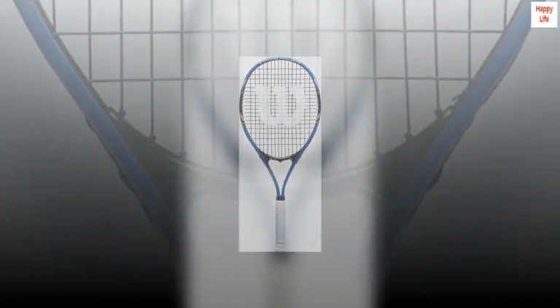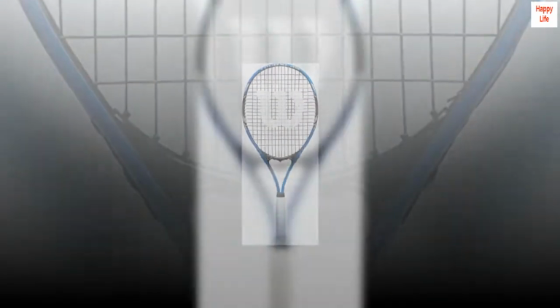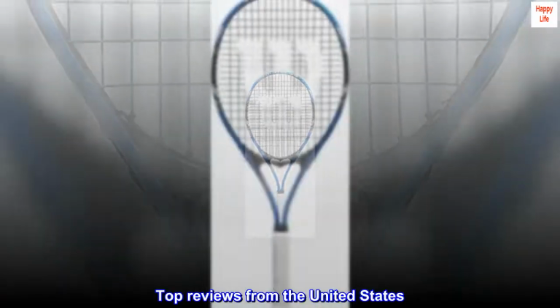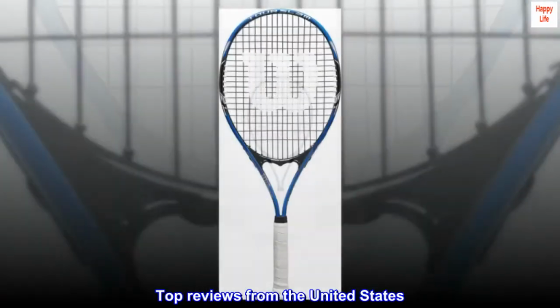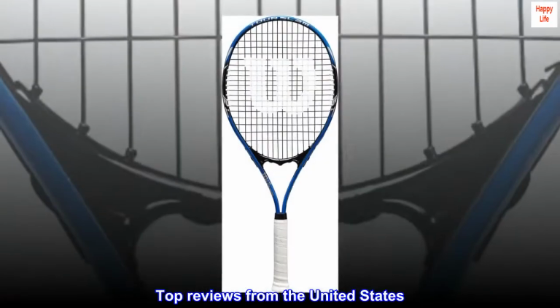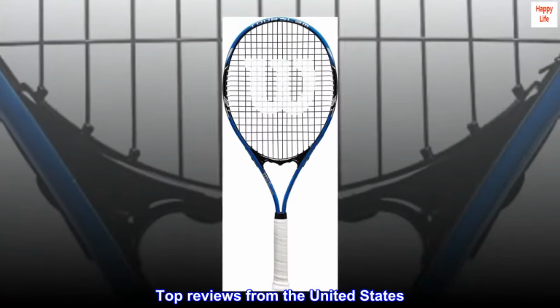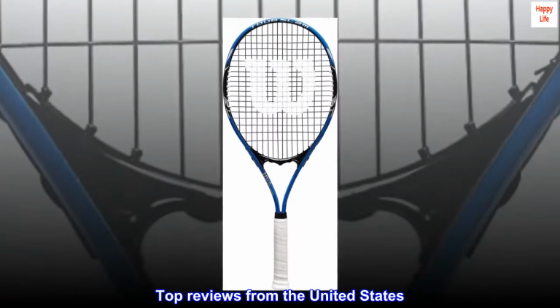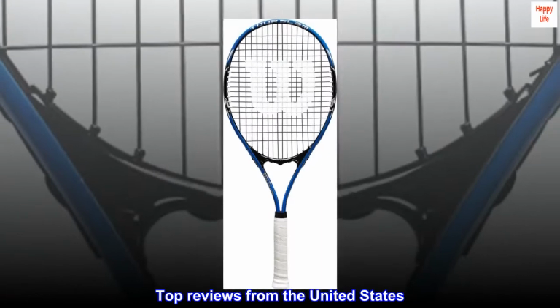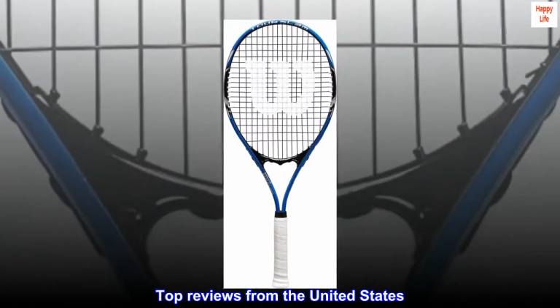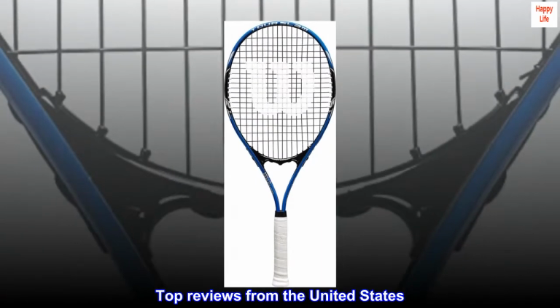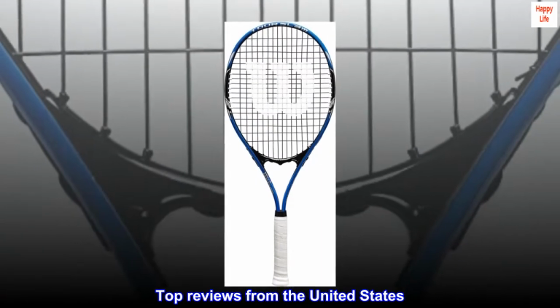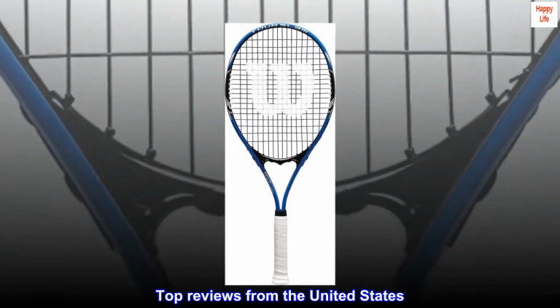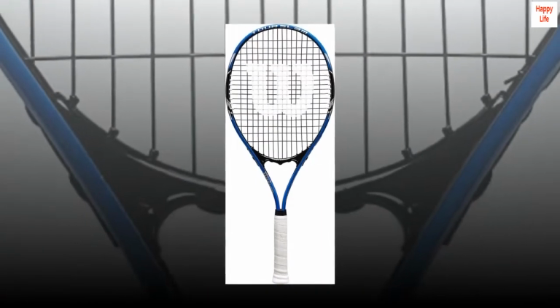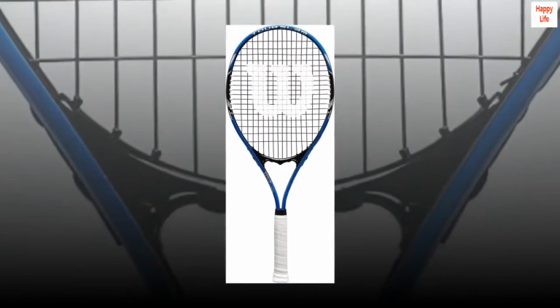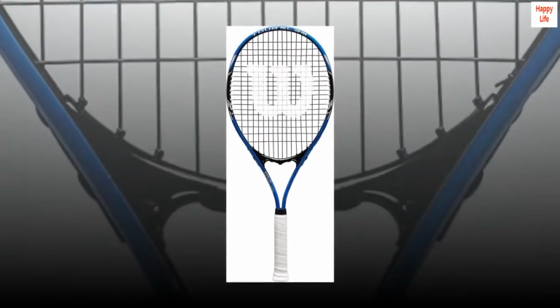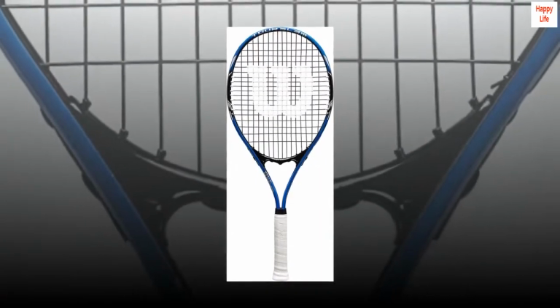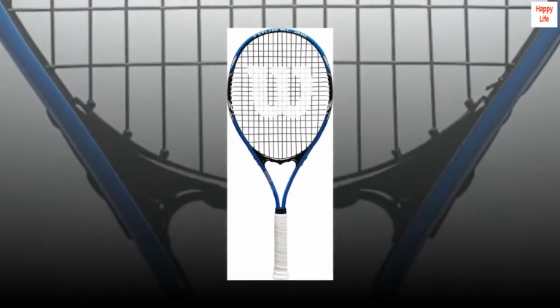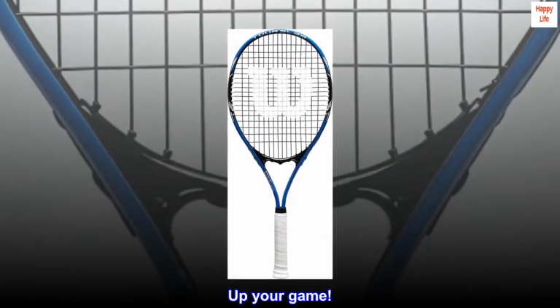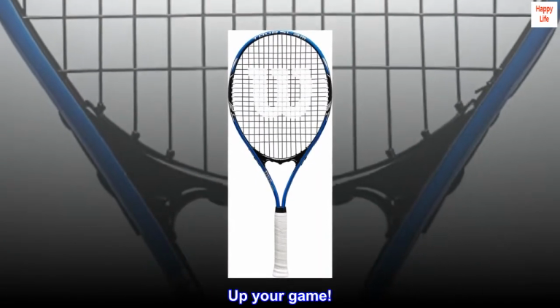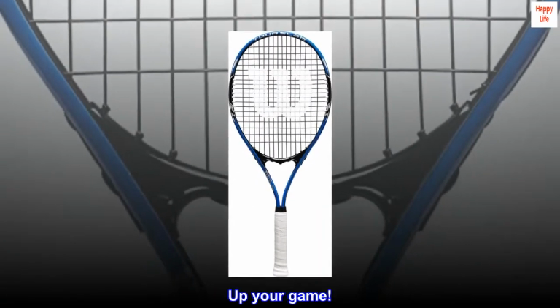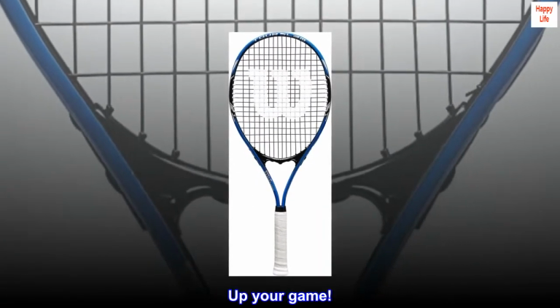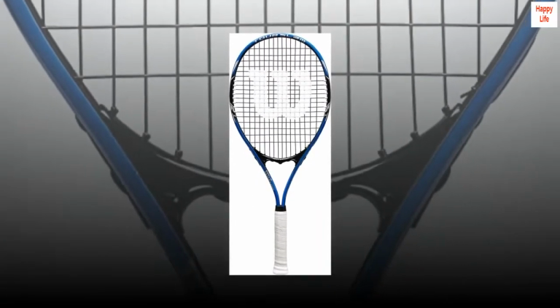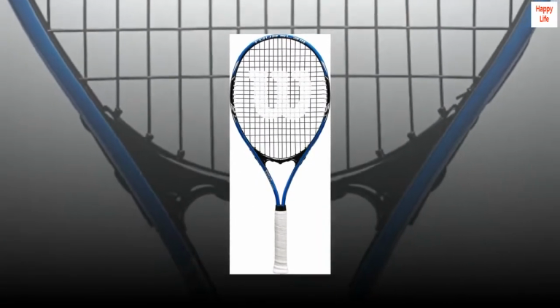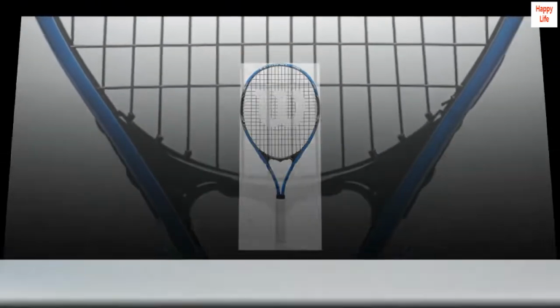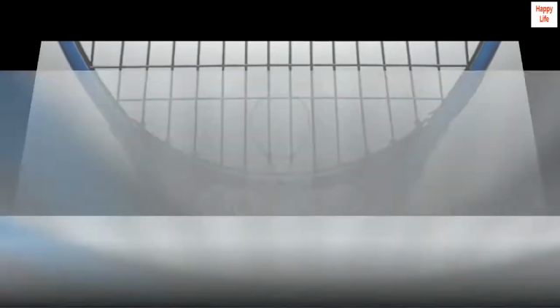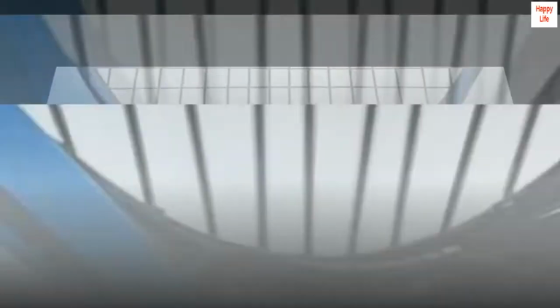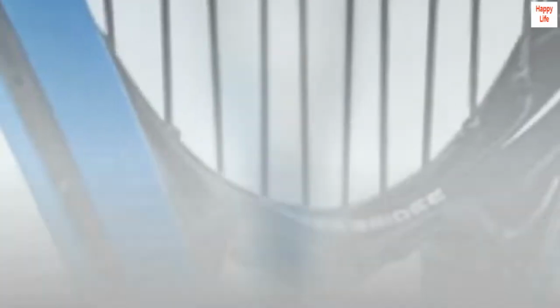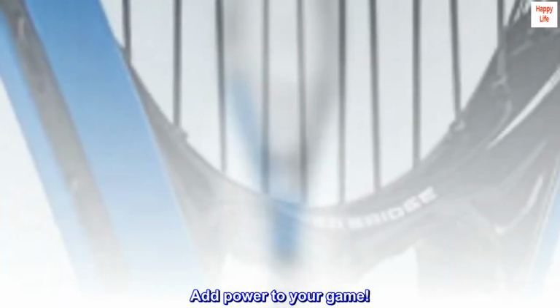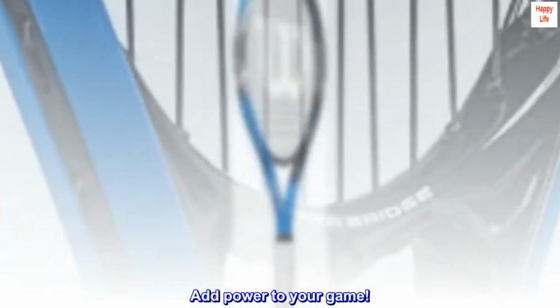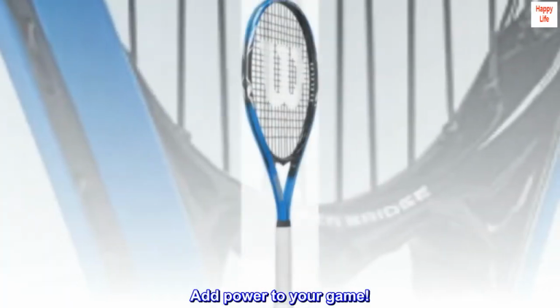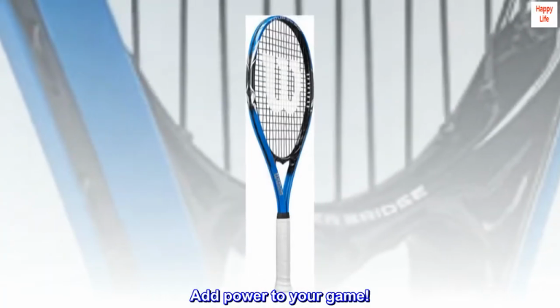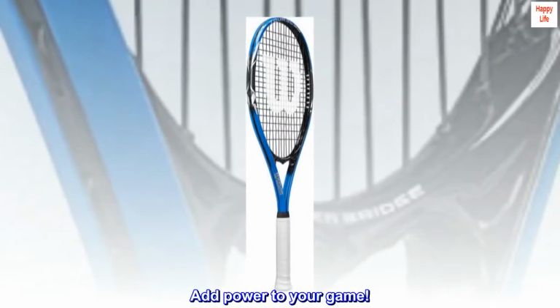Top reviews from the United States. Up your game. Add power to your game.